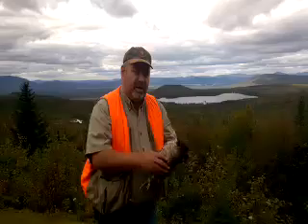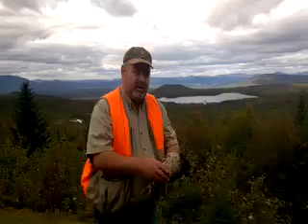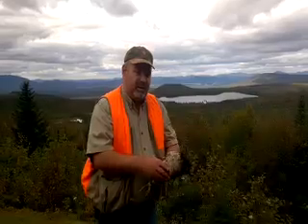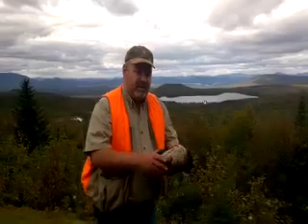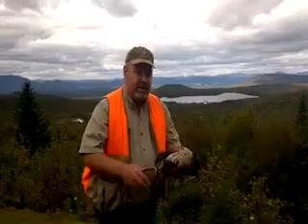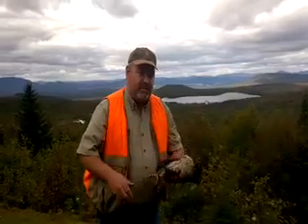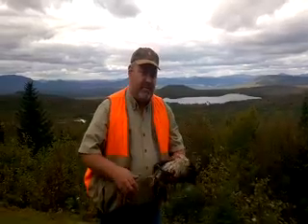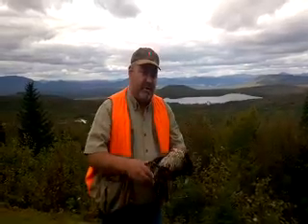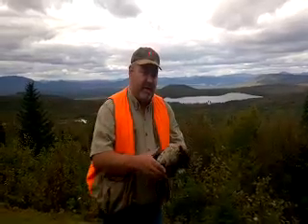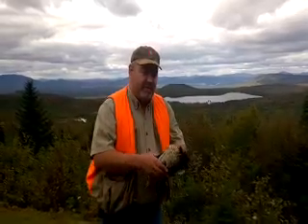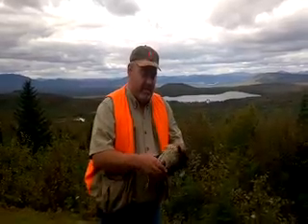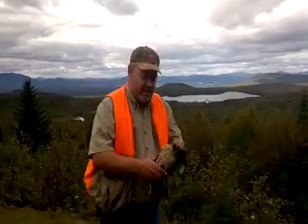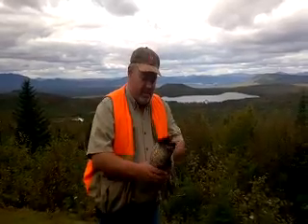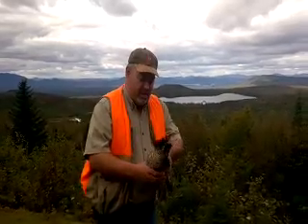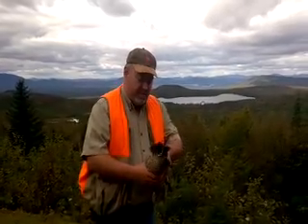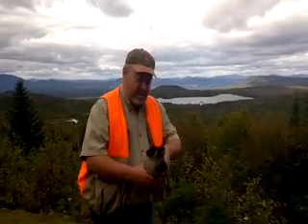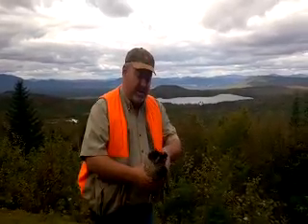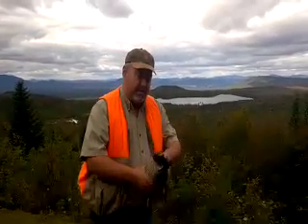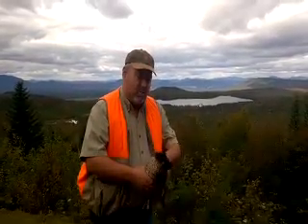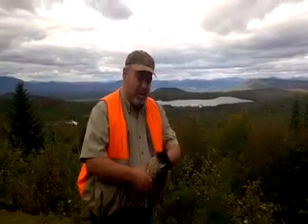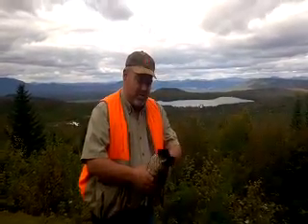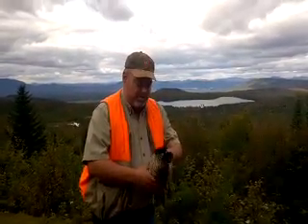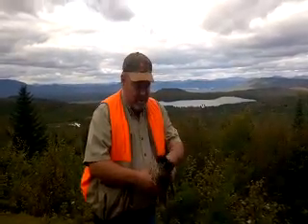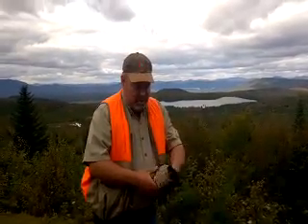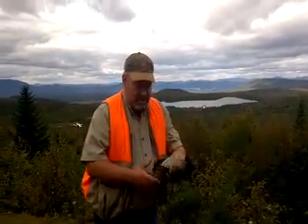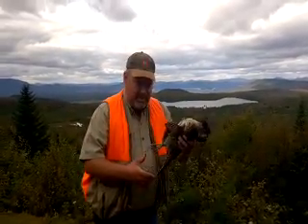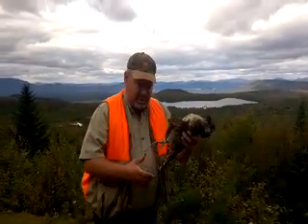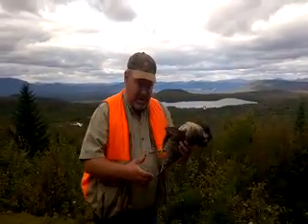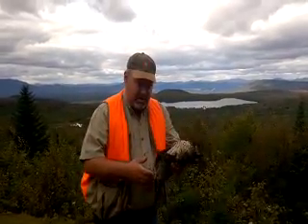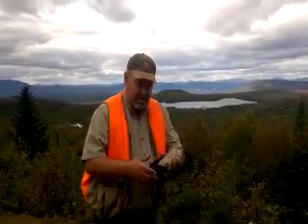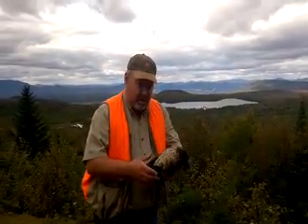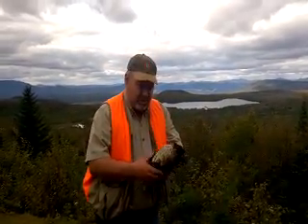Hey, this is Caleb Jacob, your friendly guide speaking from high atop Cobra Mountain. Today I'm going to show you how to clean a partridge.